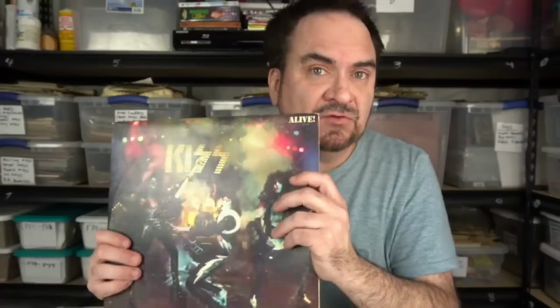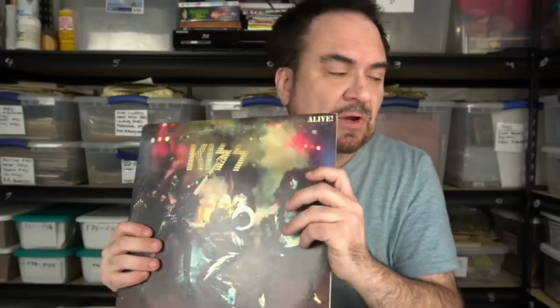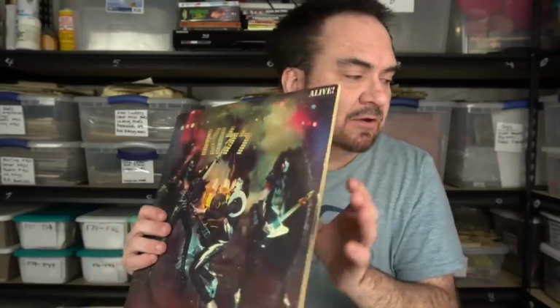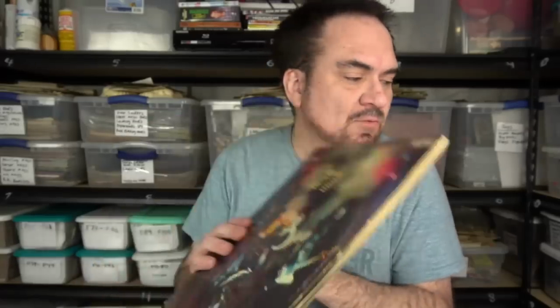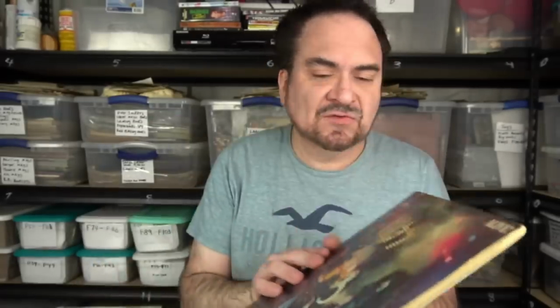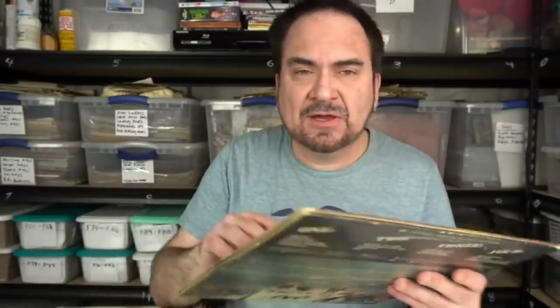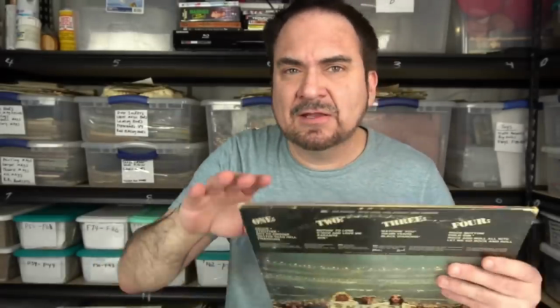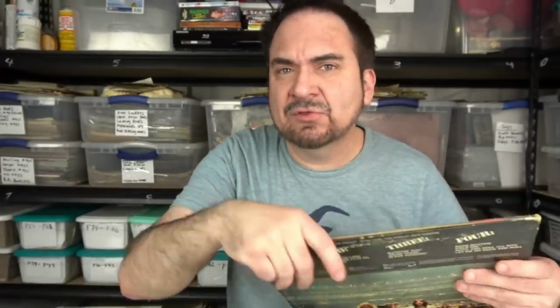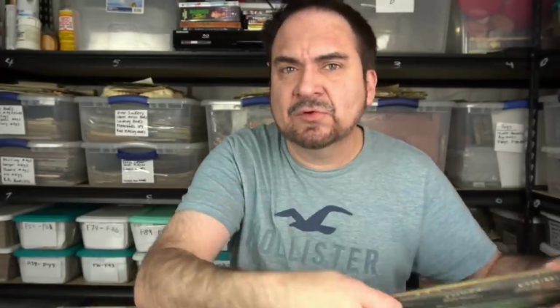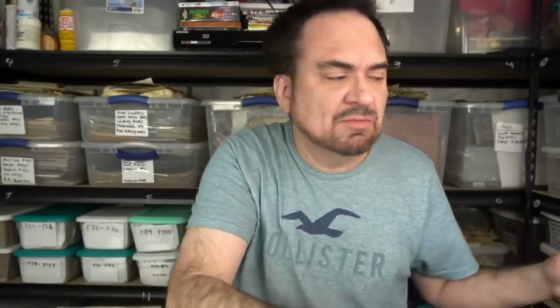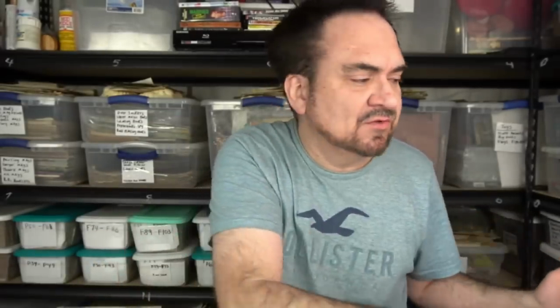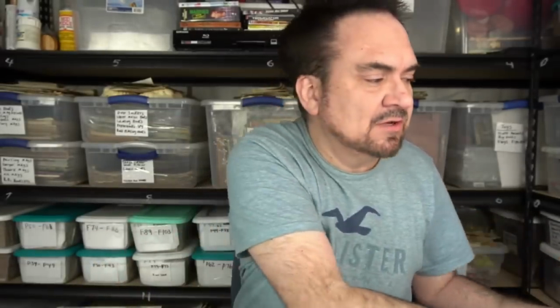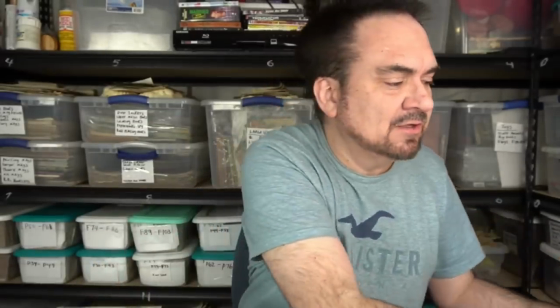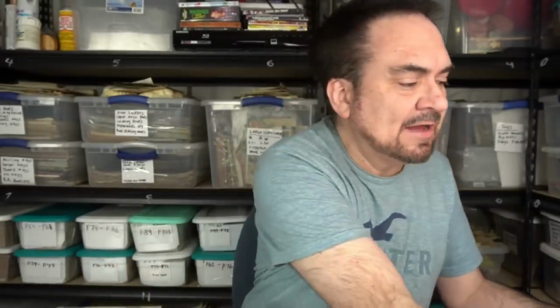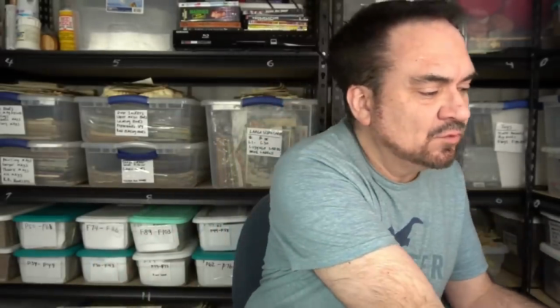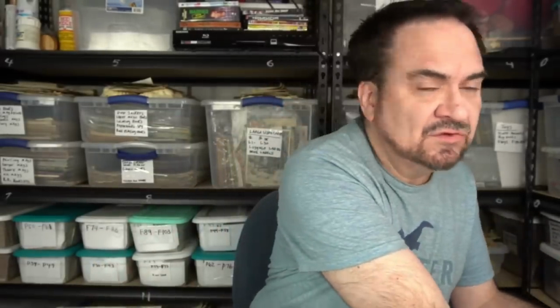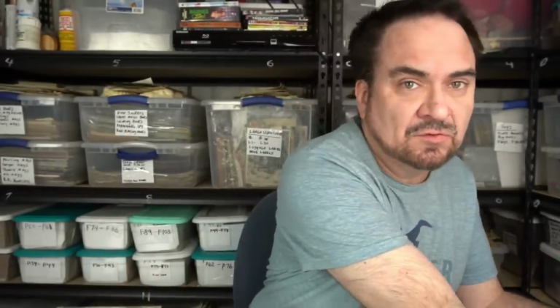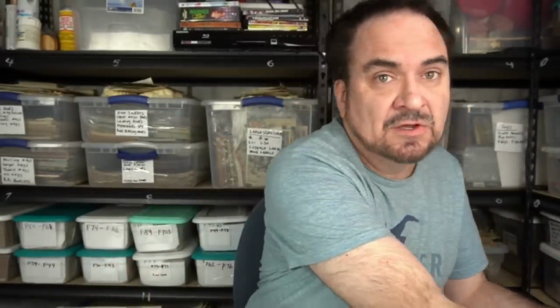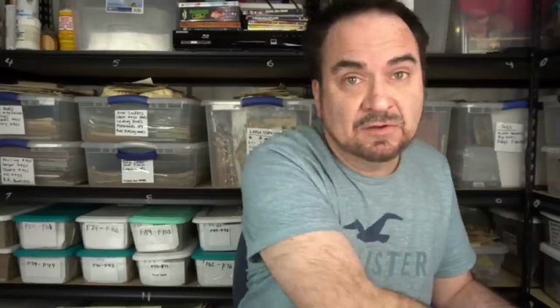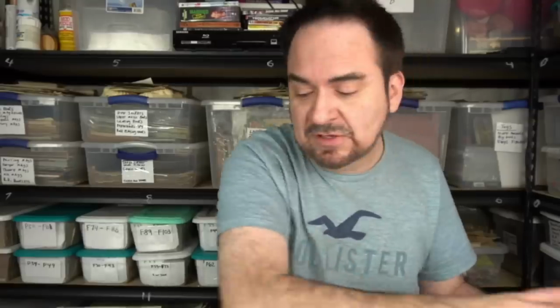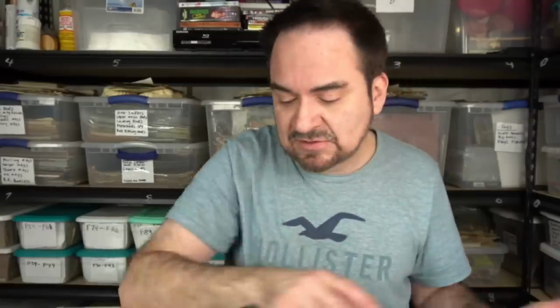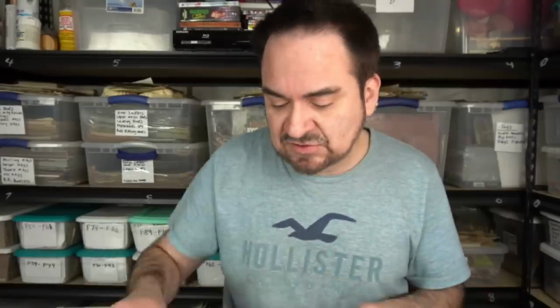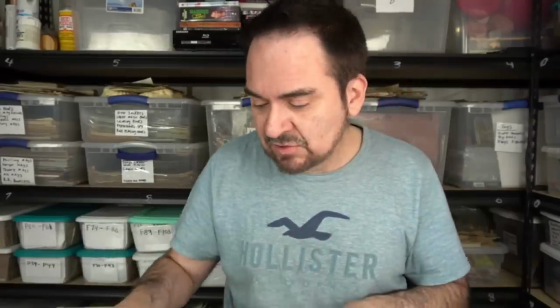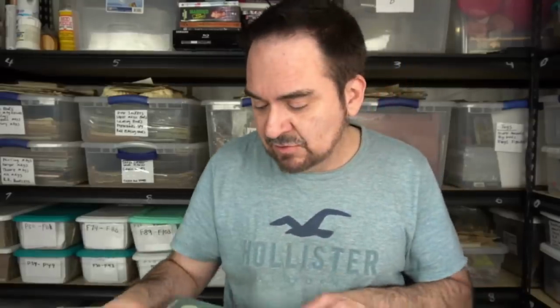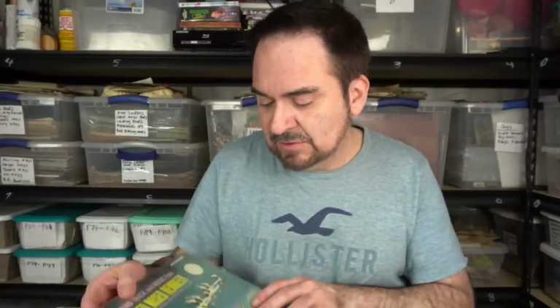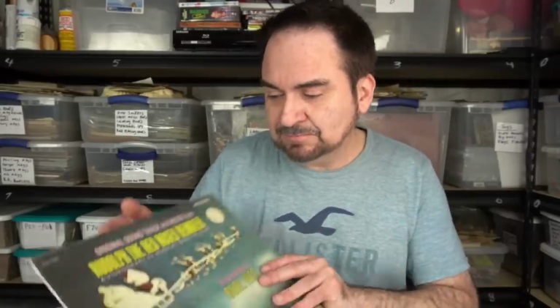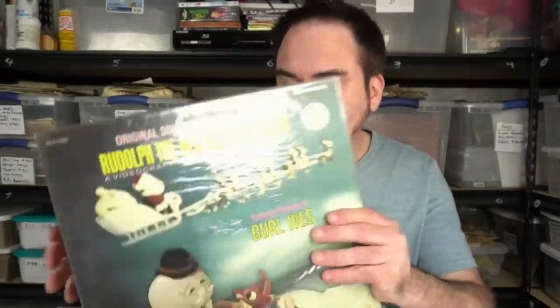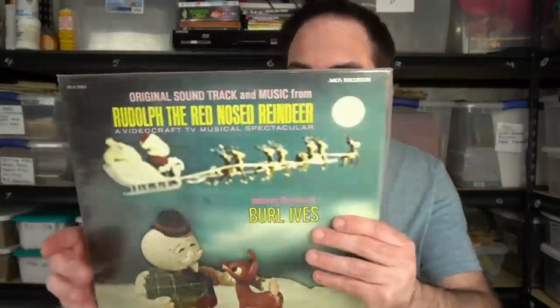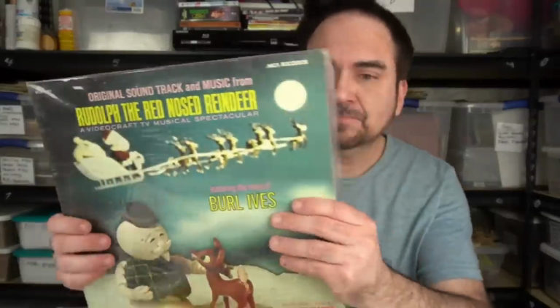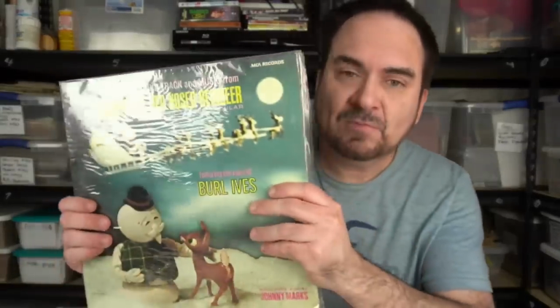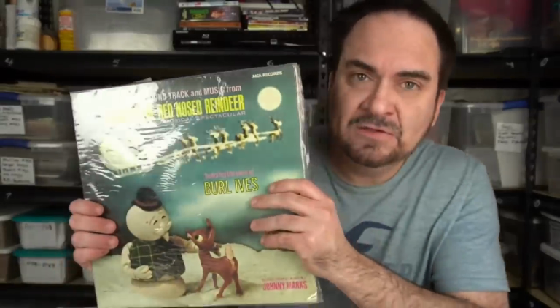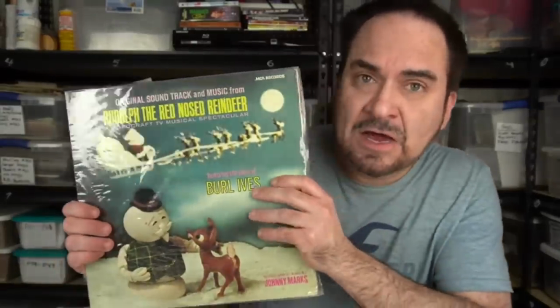Decent record — I want to say I got about 30 bucks out of the last one we sold. Again, discs are near mint.